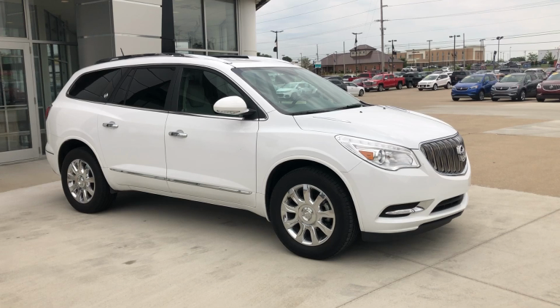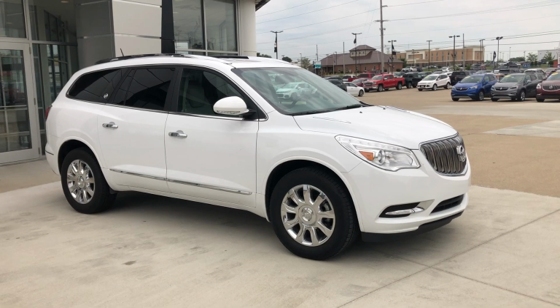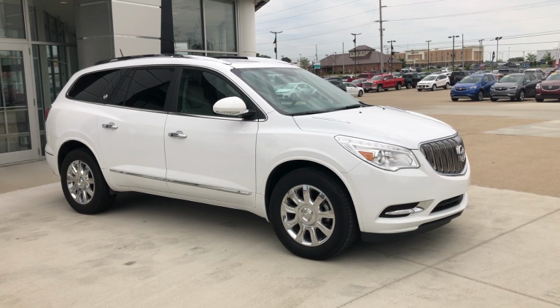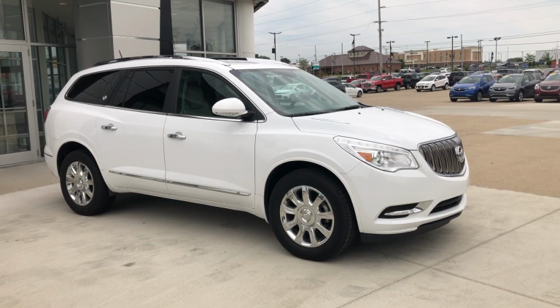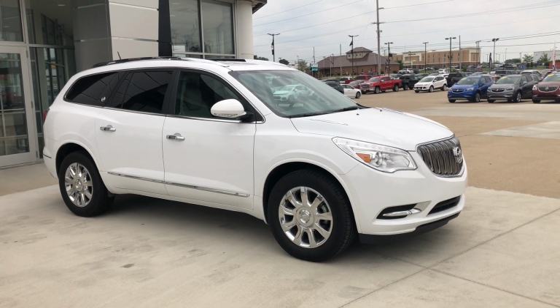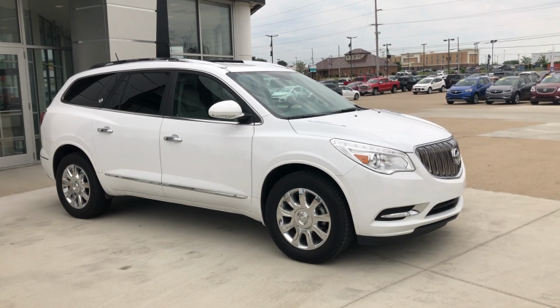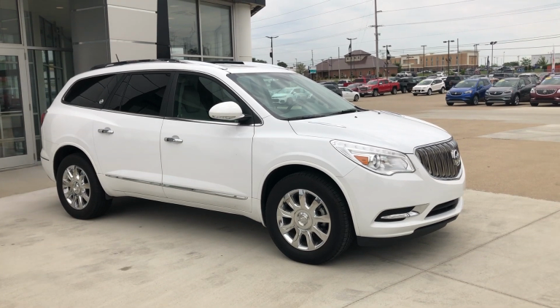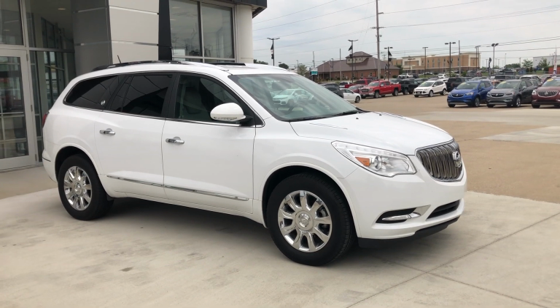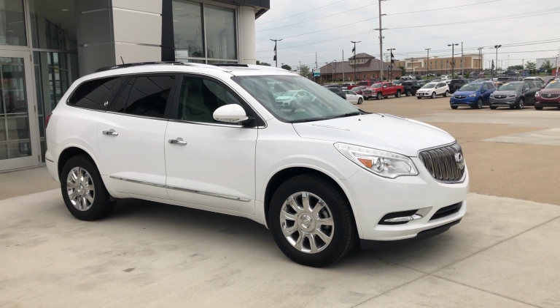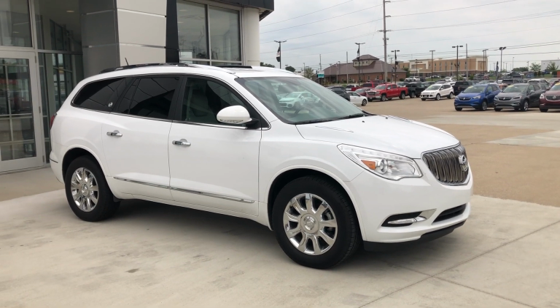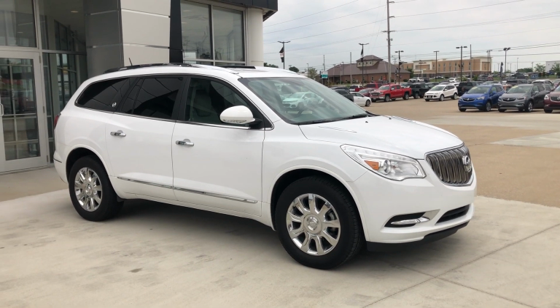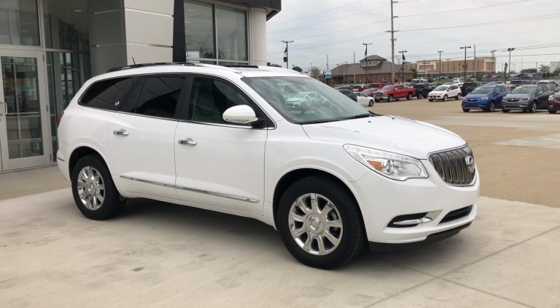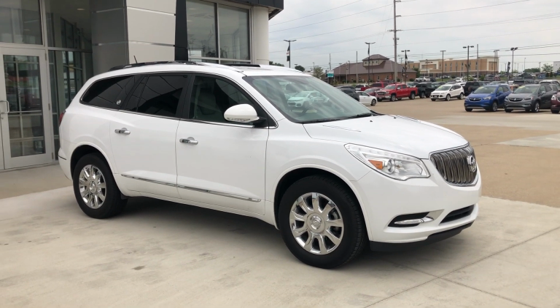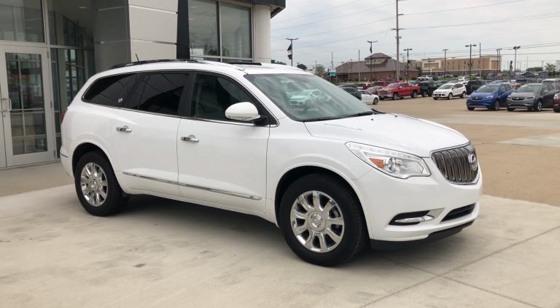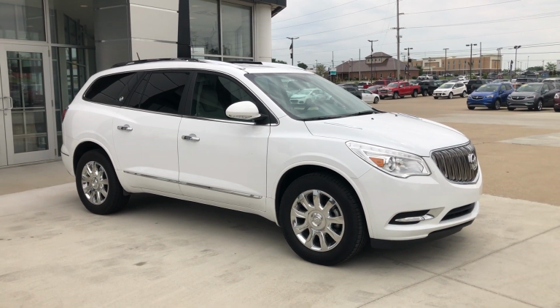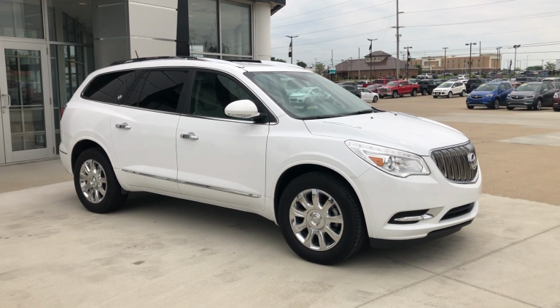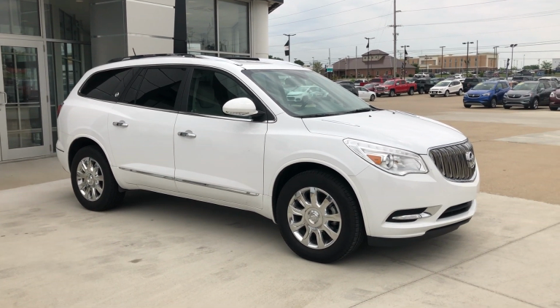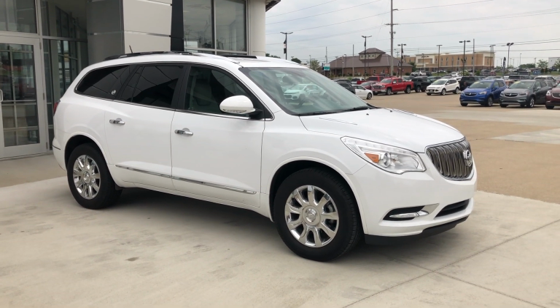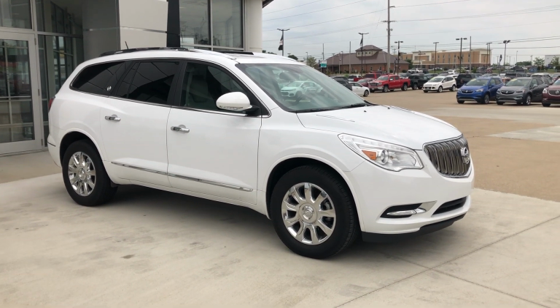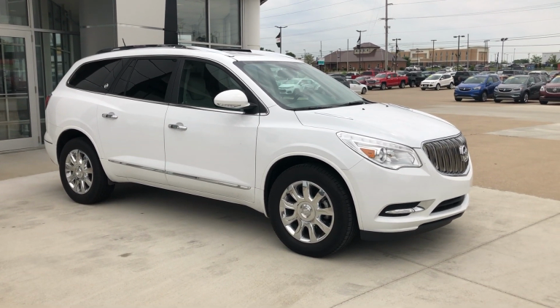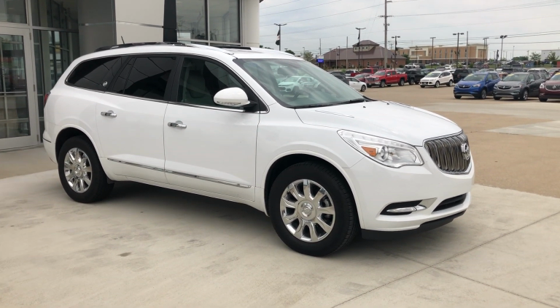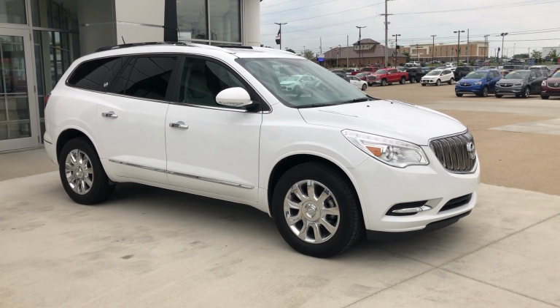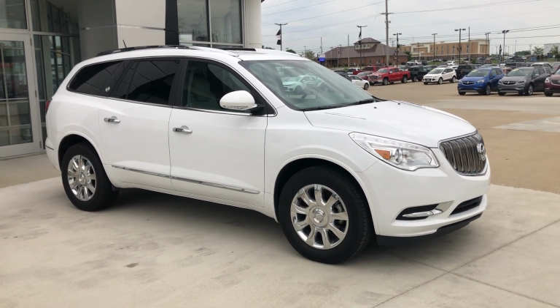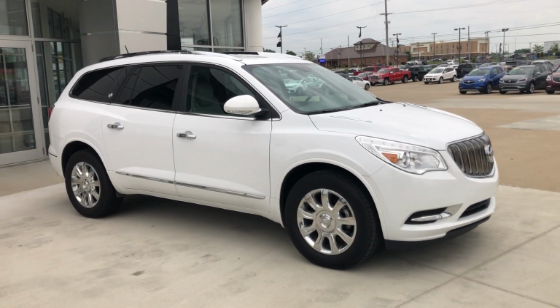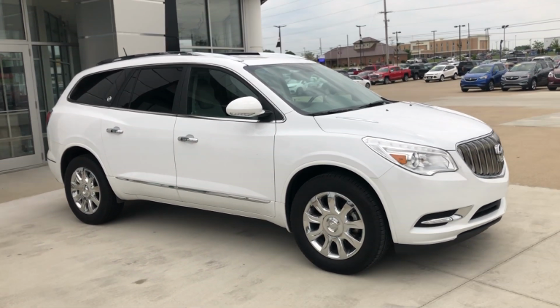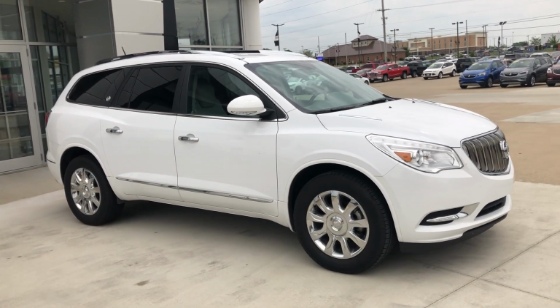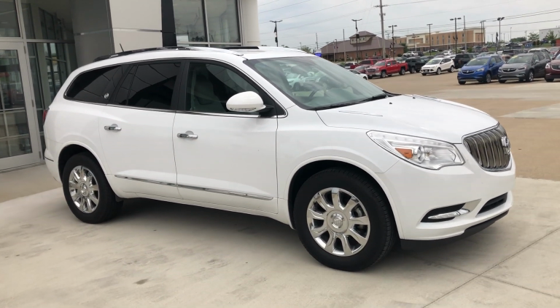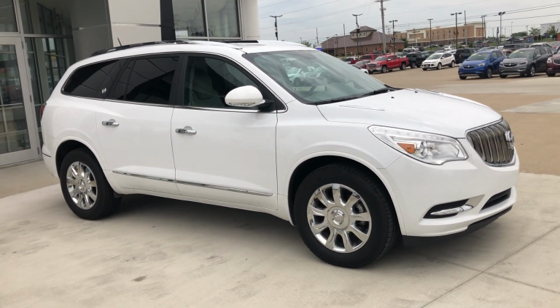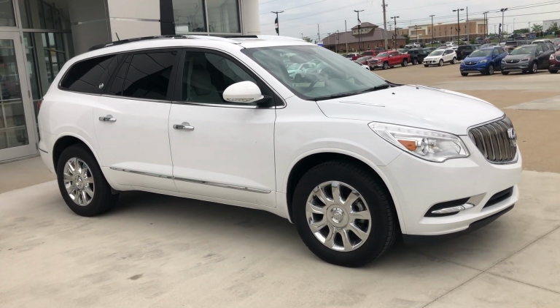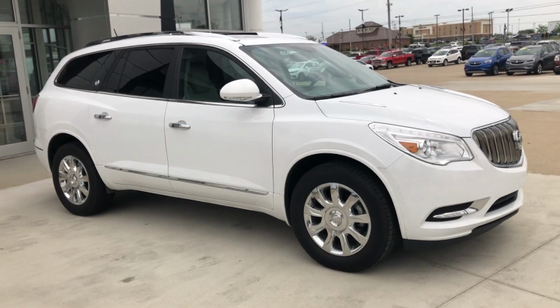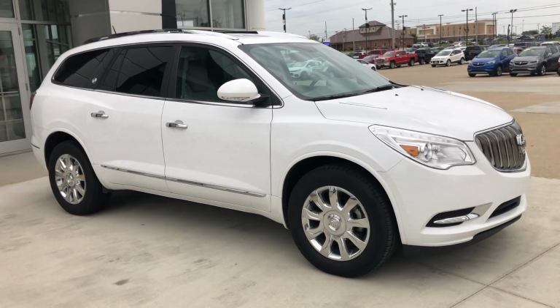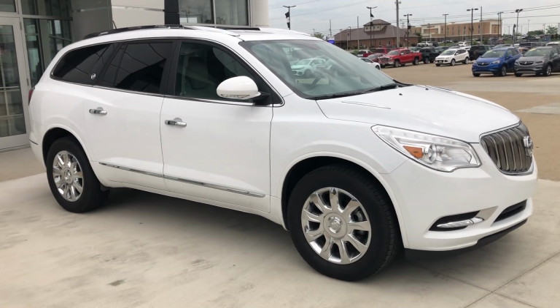Hello and welcome to Ublur Buick GMC online showroom. Today we're going to have a quick look at the 2017 Buick Enclave.